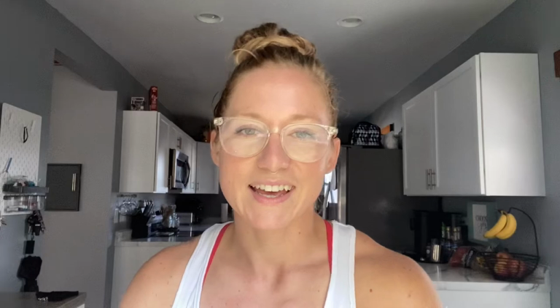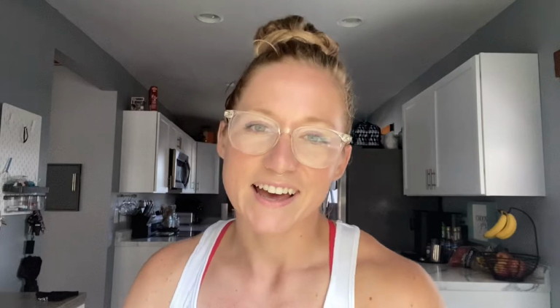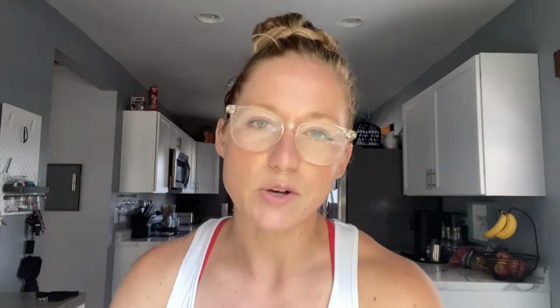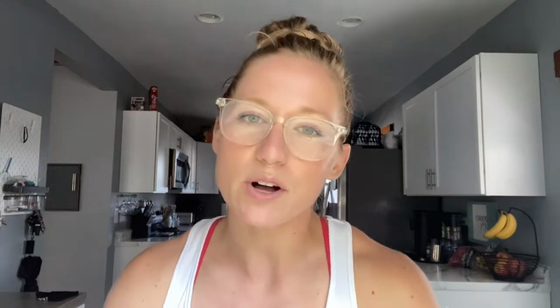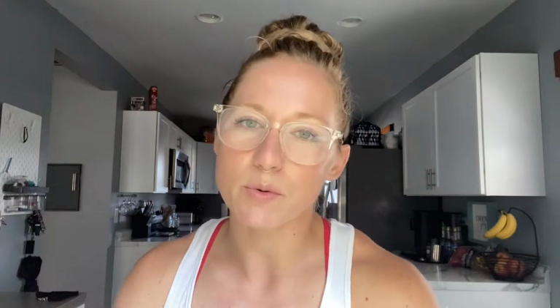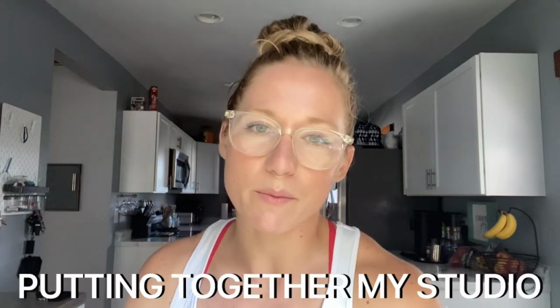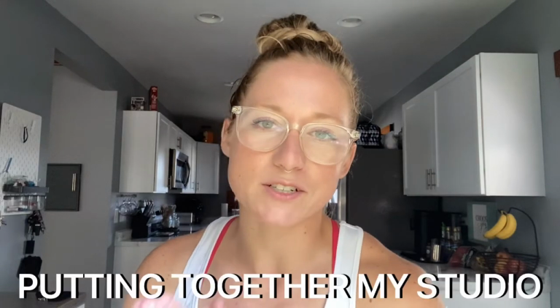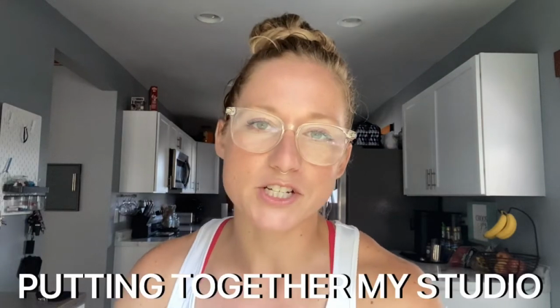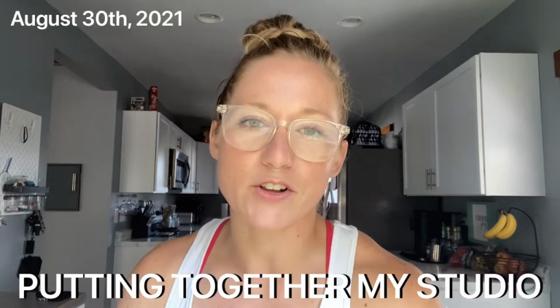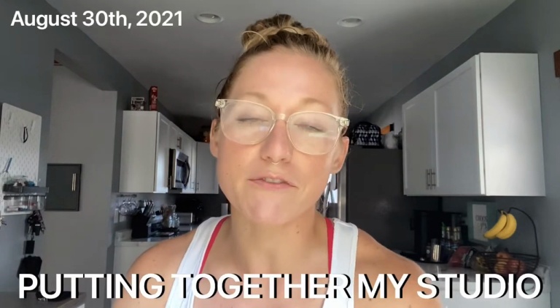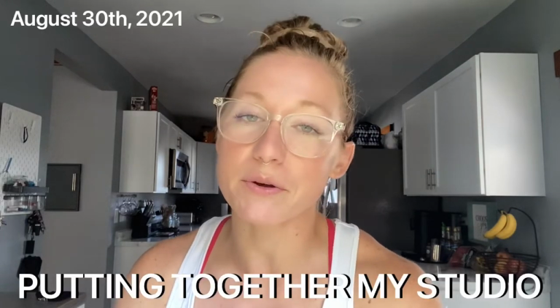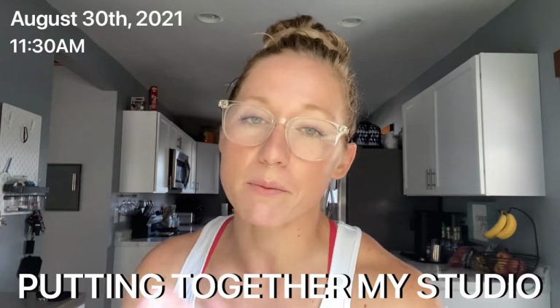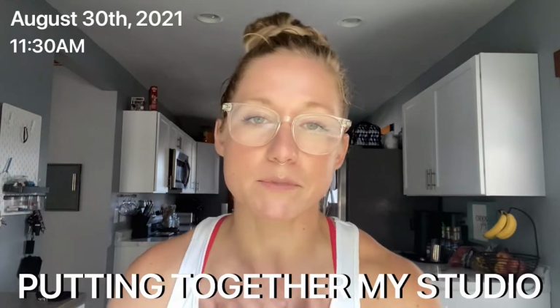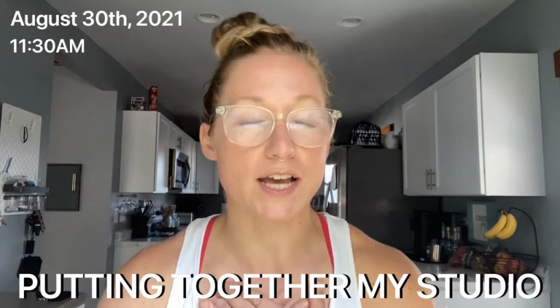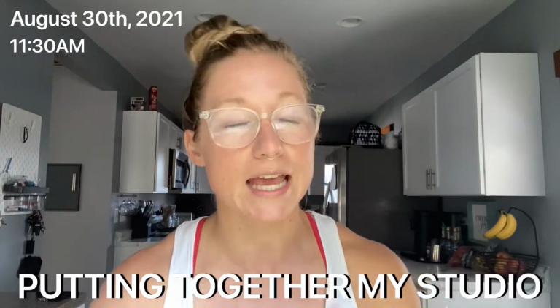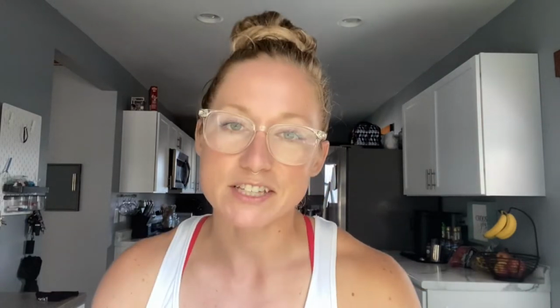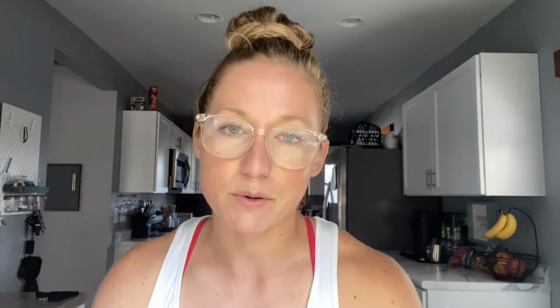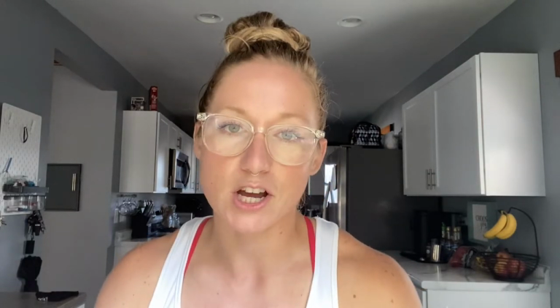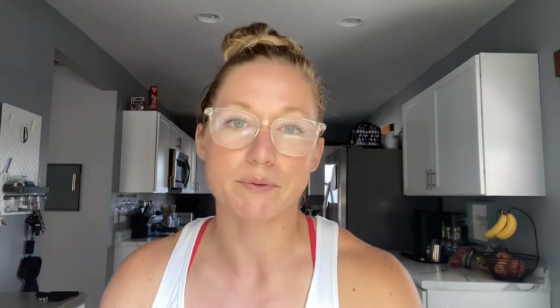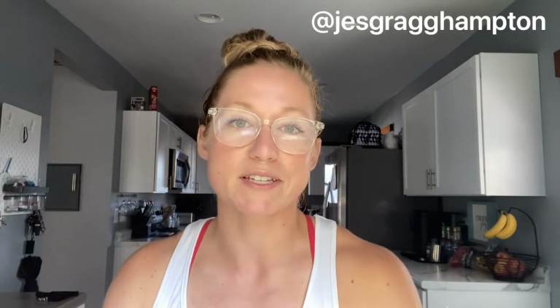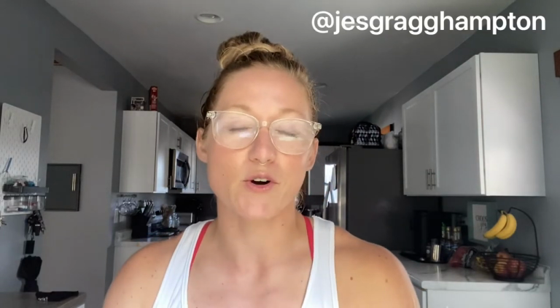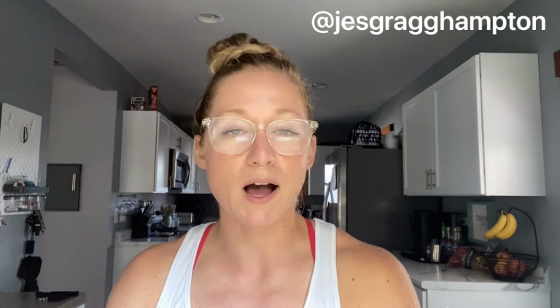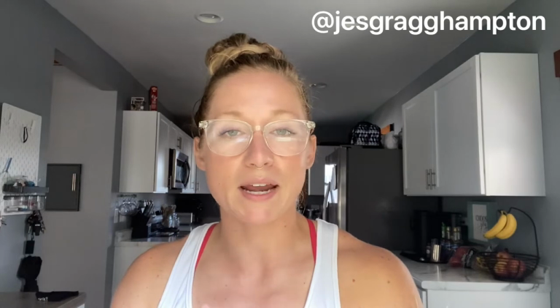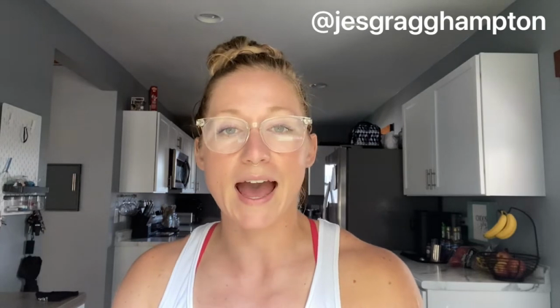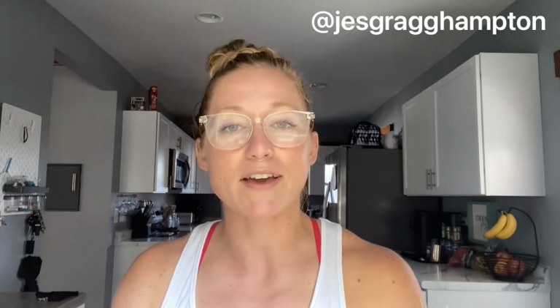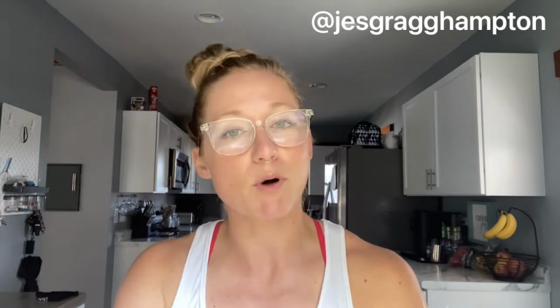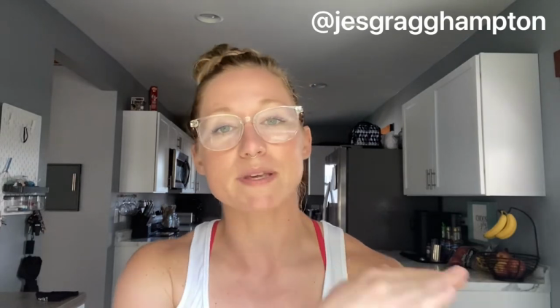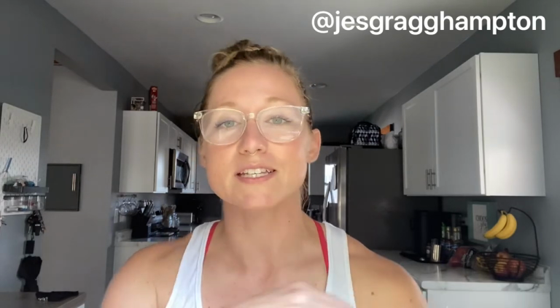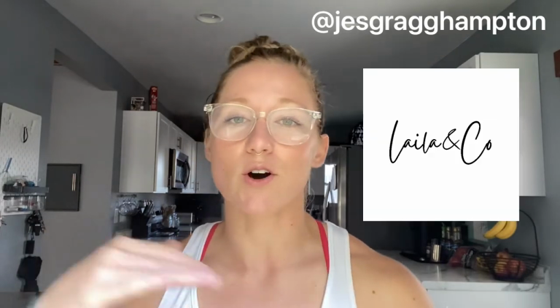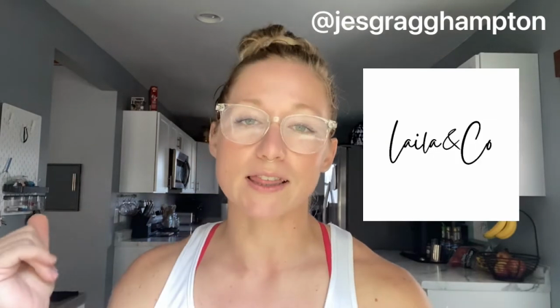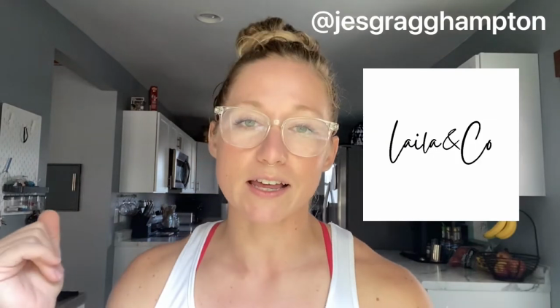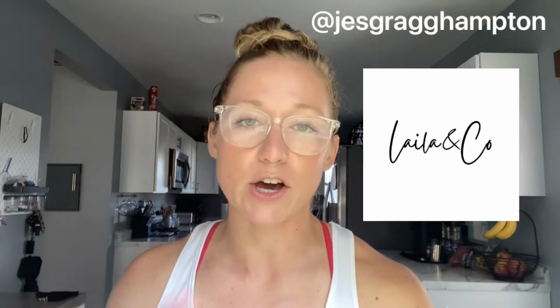Hey guys, welcome or welcome back to my channel. If you're new here, my name's Jess. I recently quit my job to become a stay-at-home mom and I have a small business called Layla & Co.